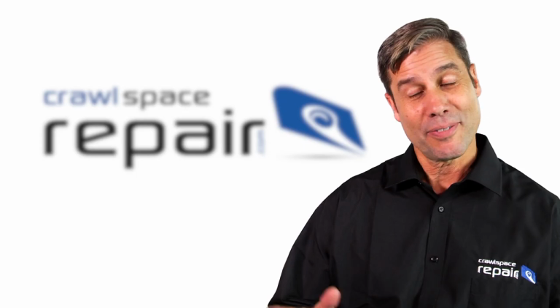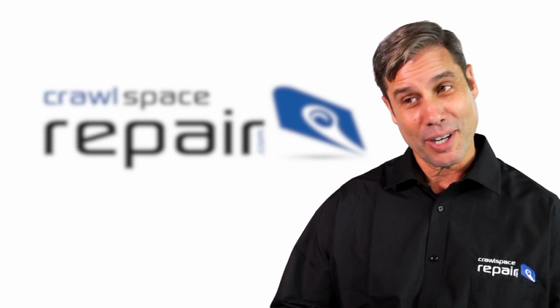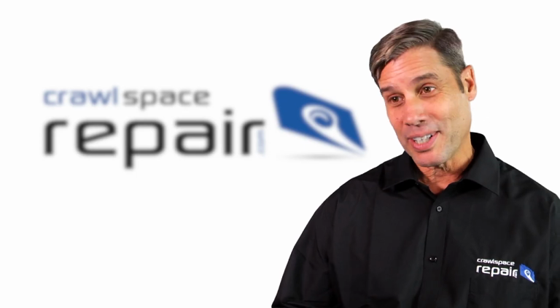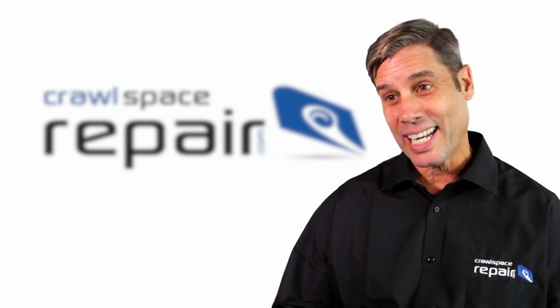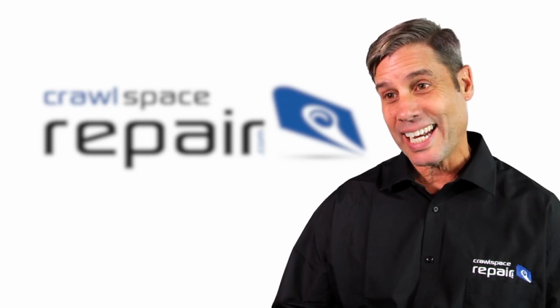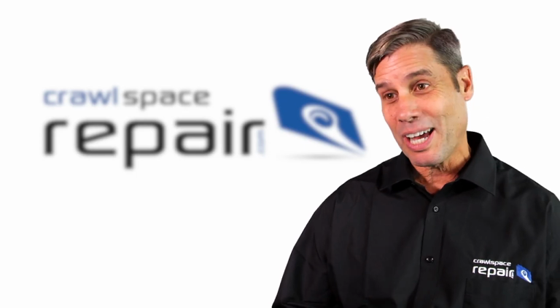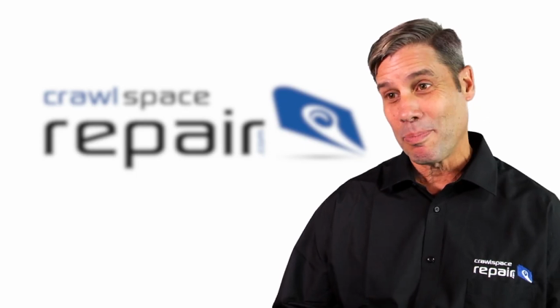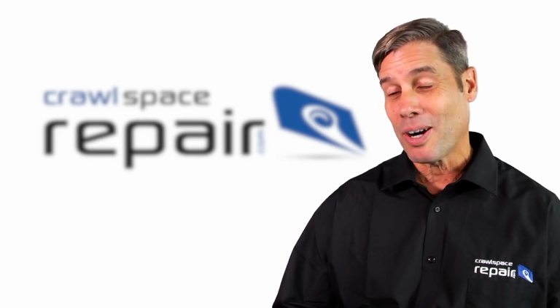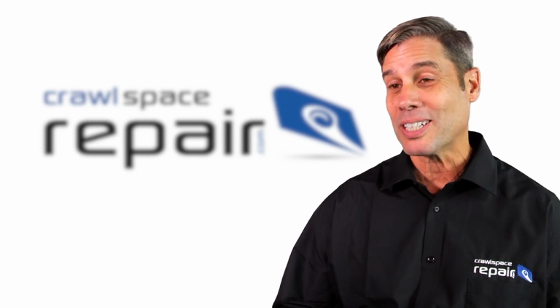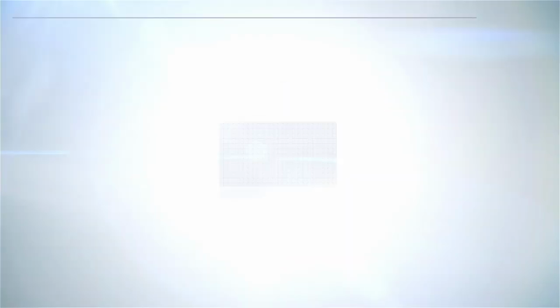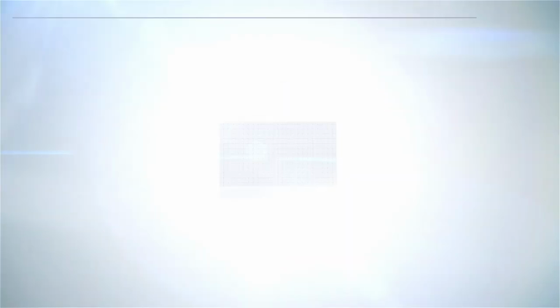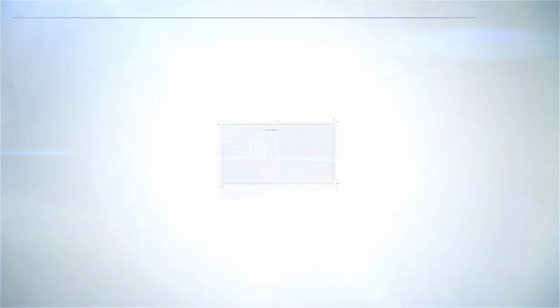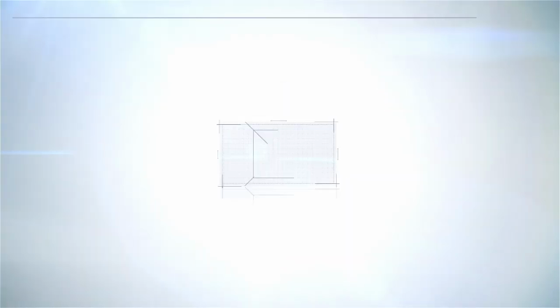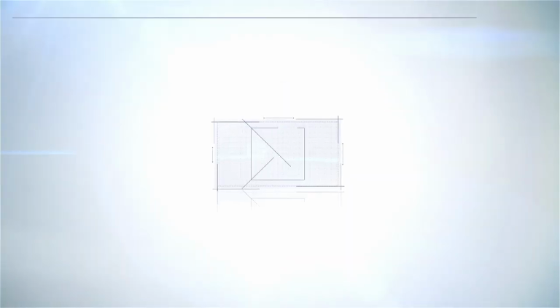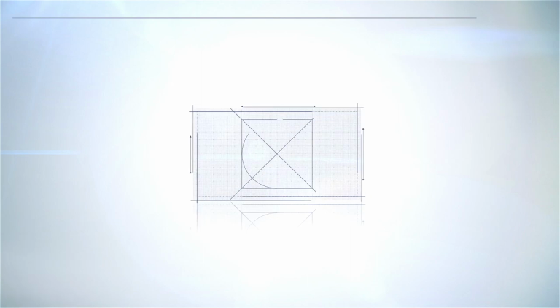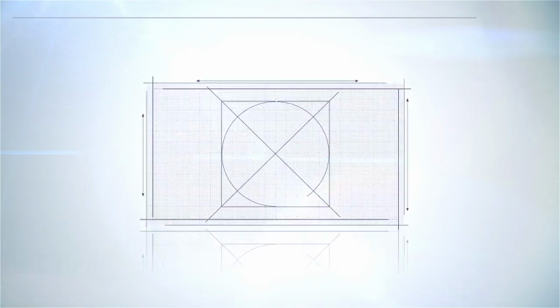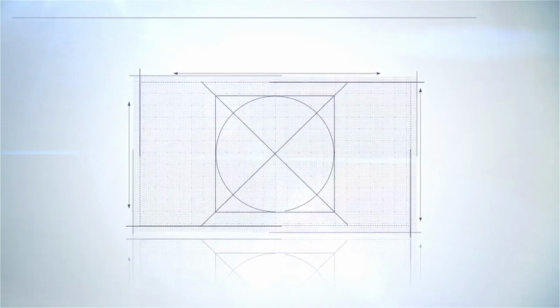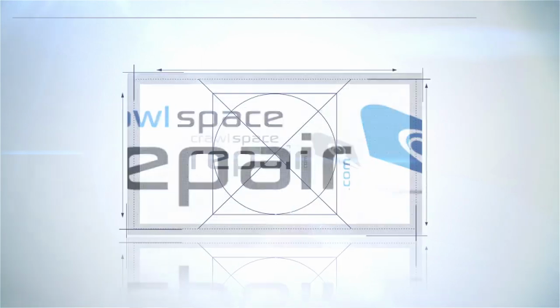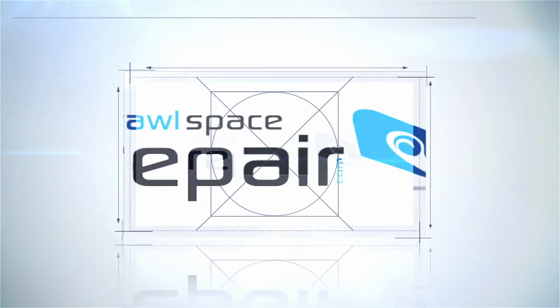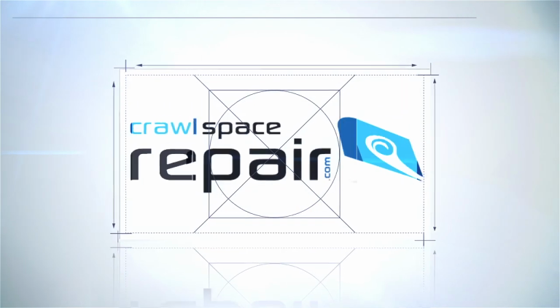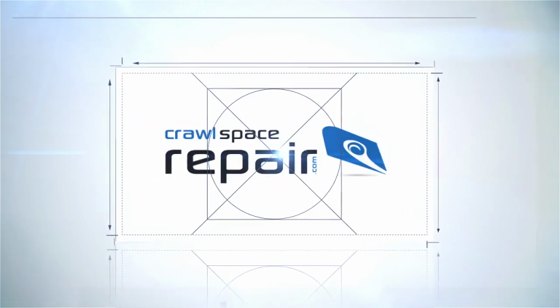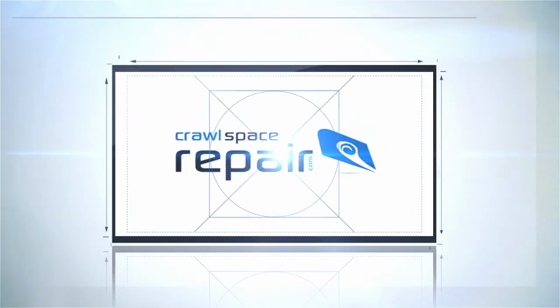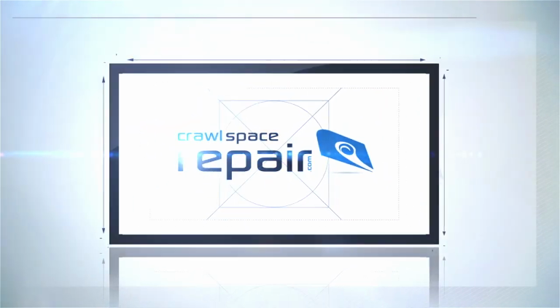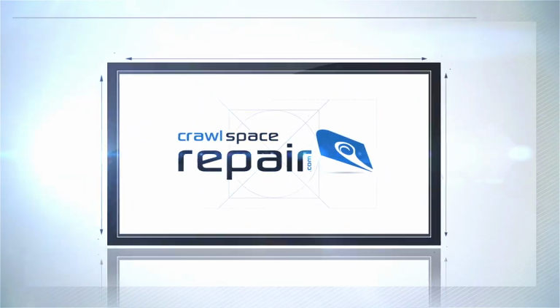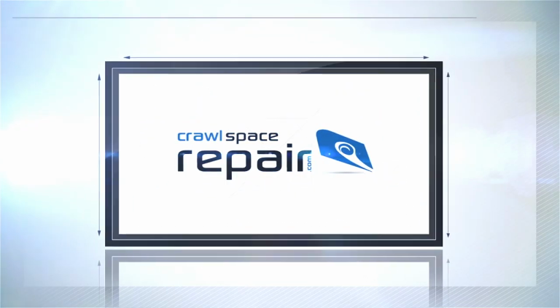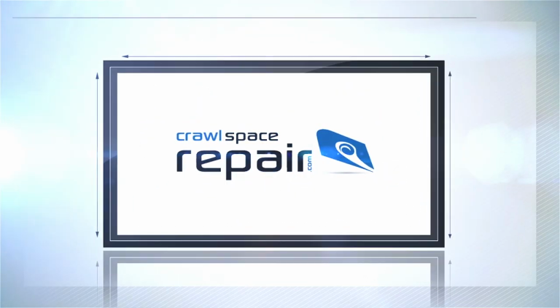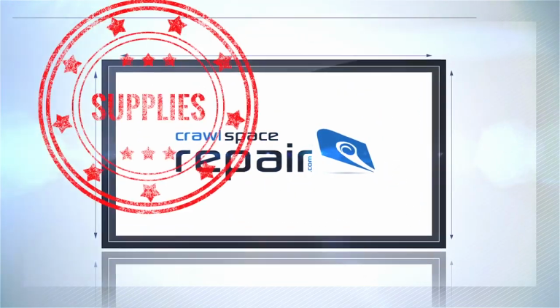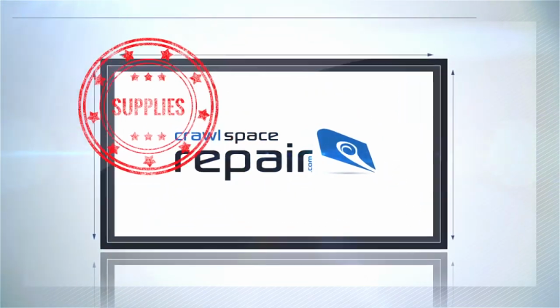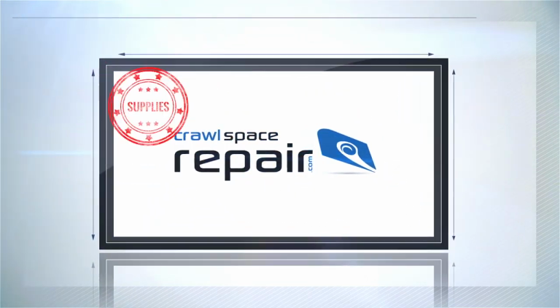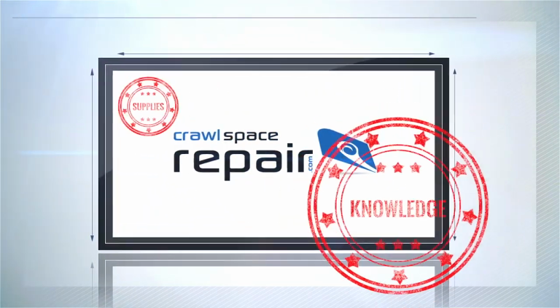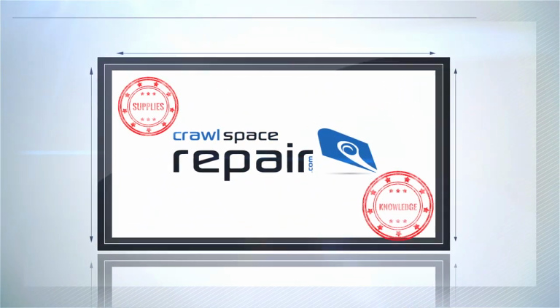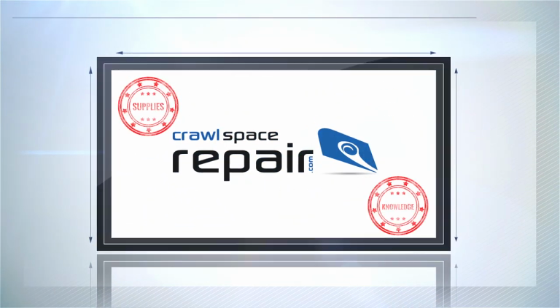If you ever need any help, our technical staff at CrawlSpaceRepair.com is only a phone call away.